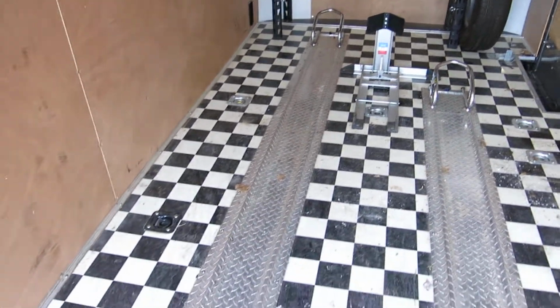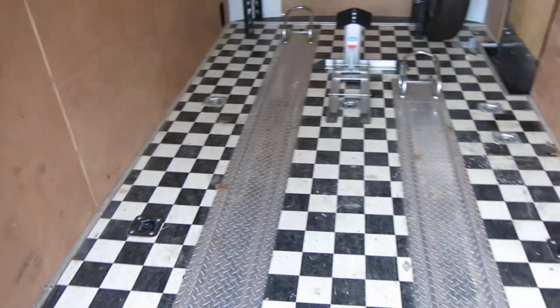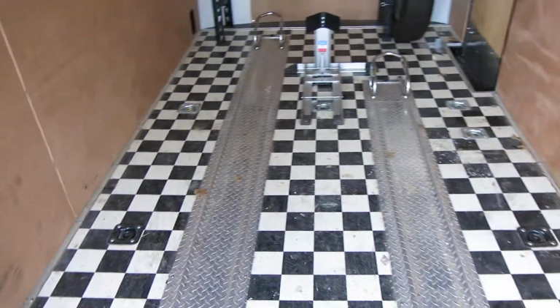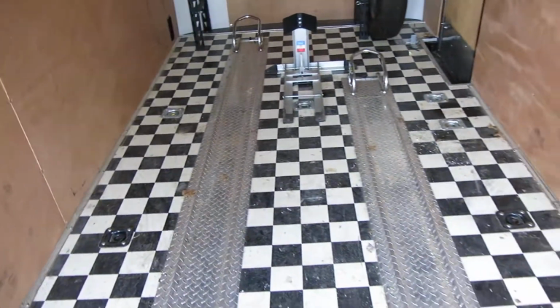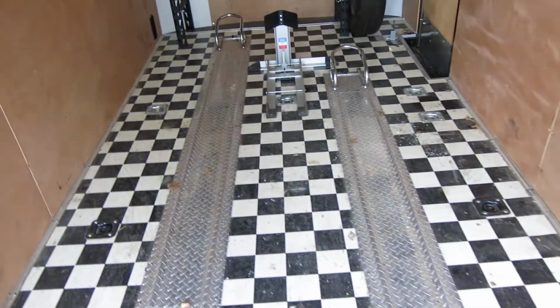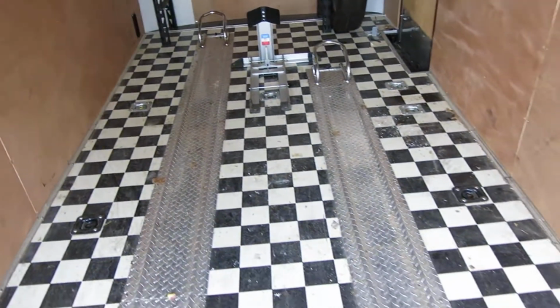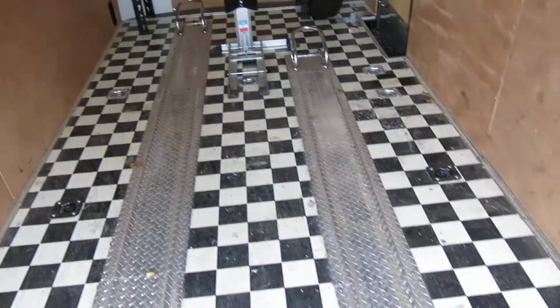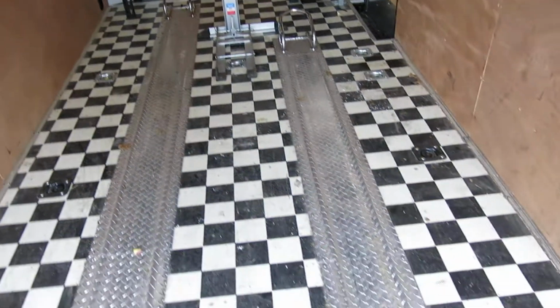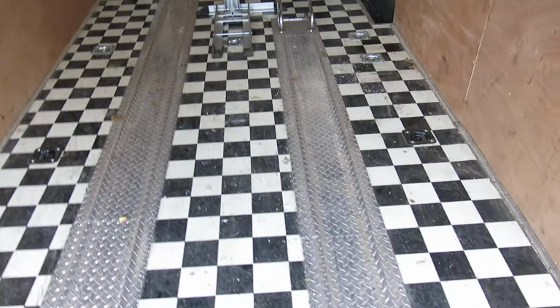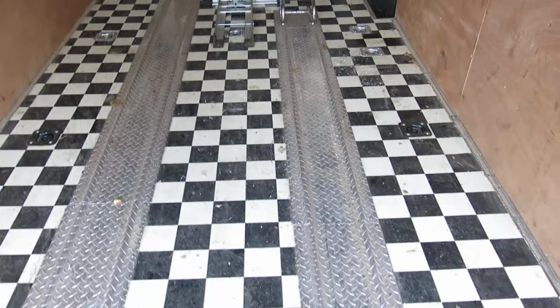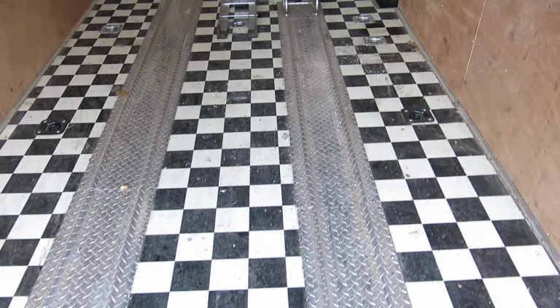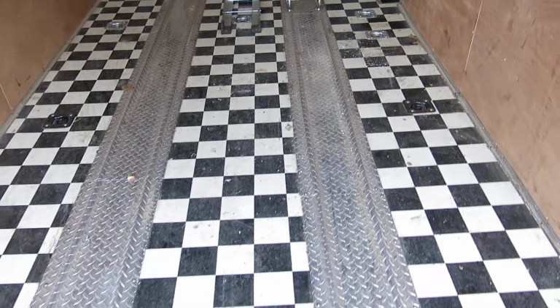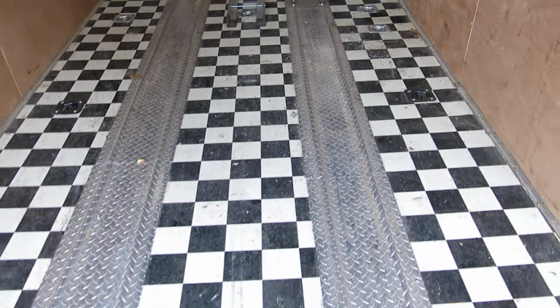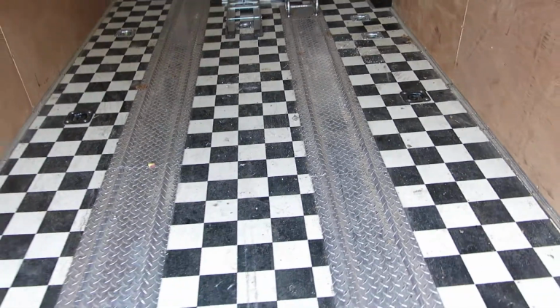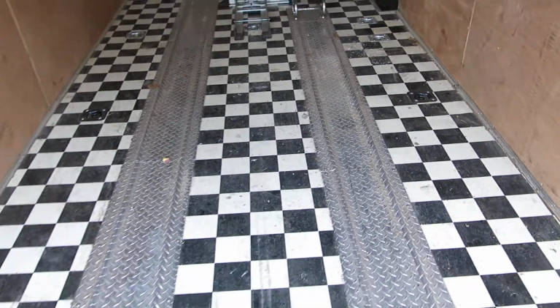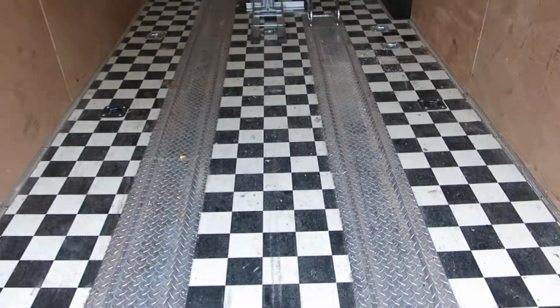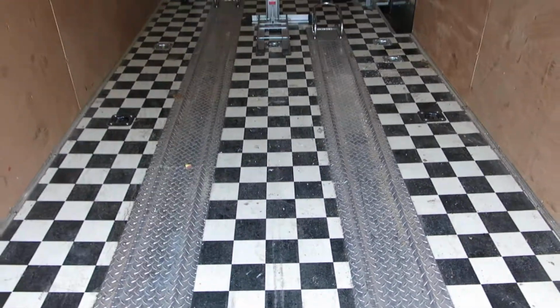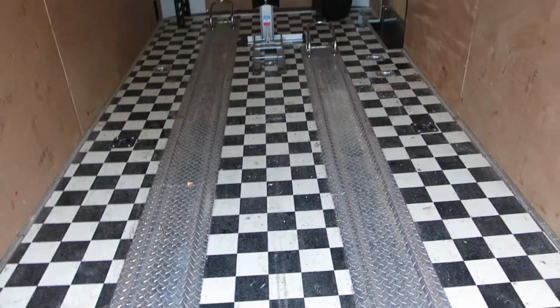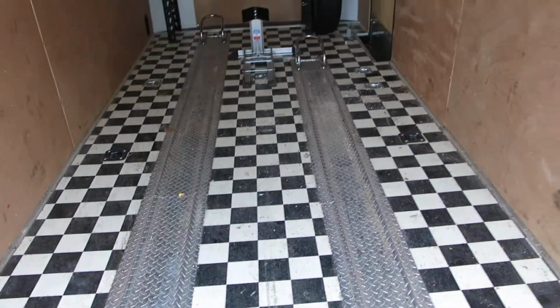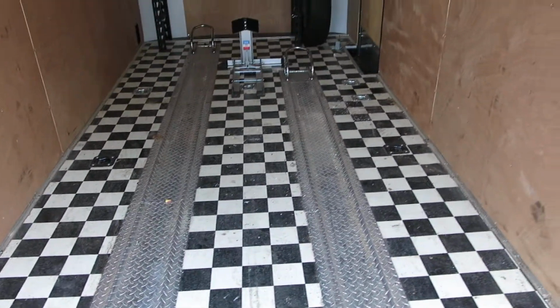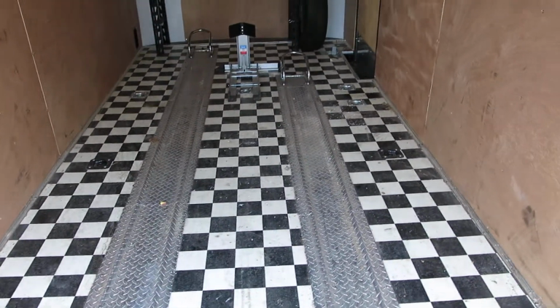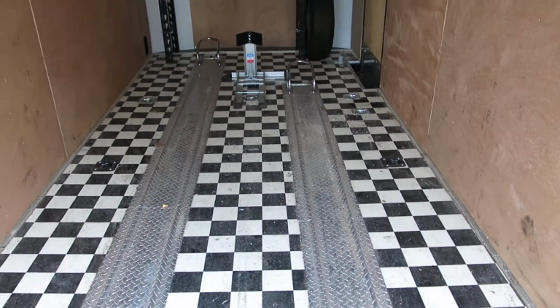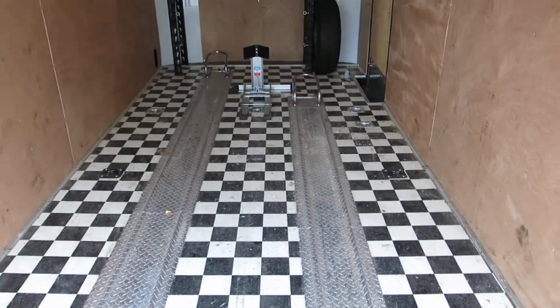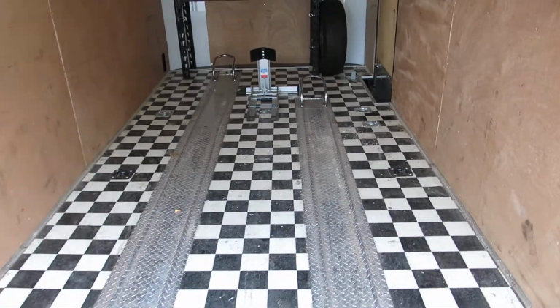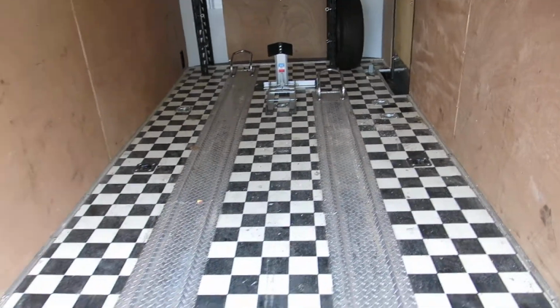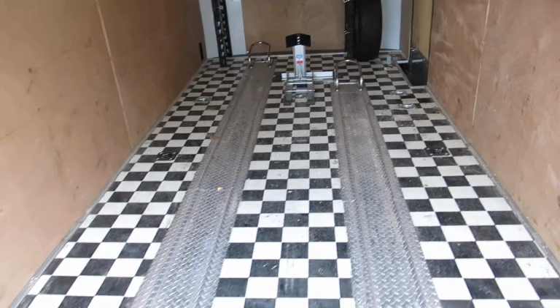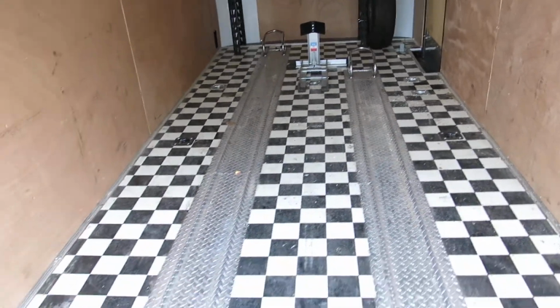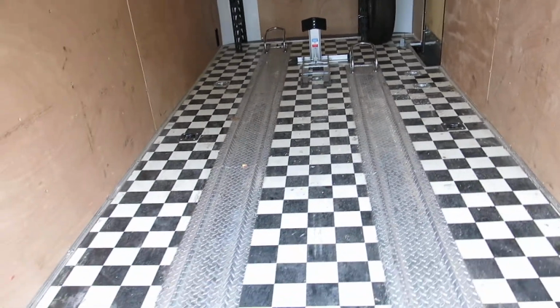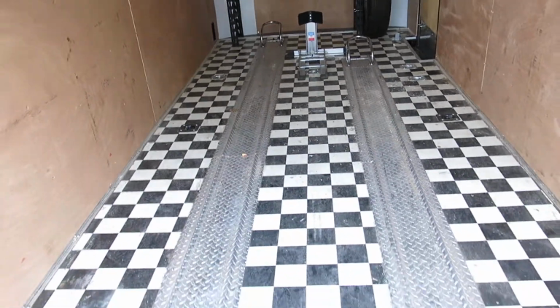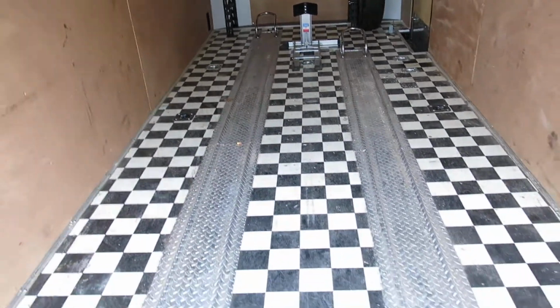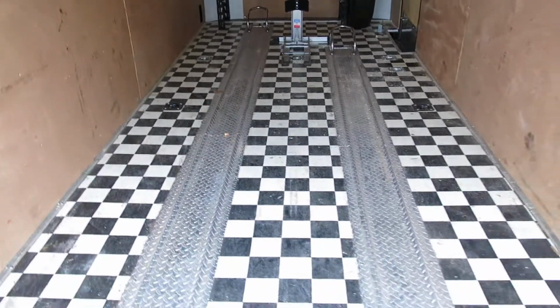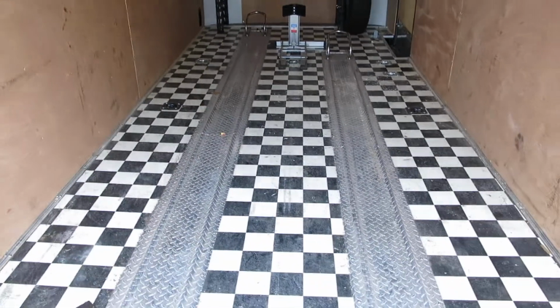It's a 16-foot trailer, so even with two bikes in here you've still got a little room to put extra gear.